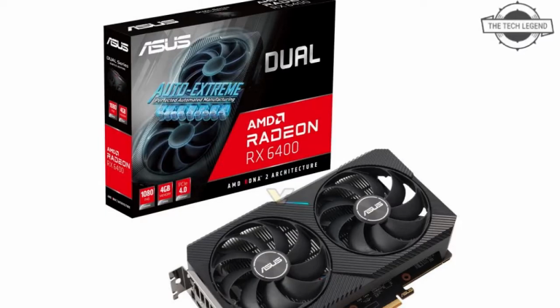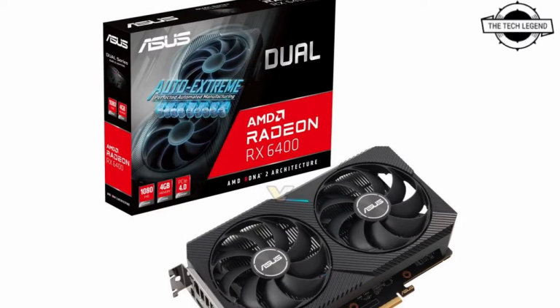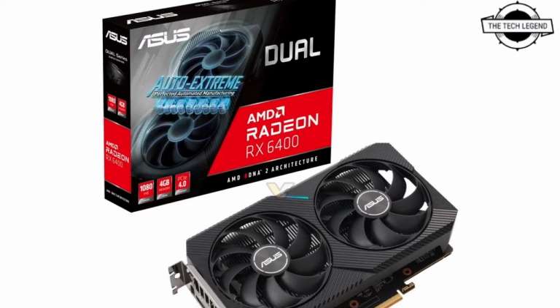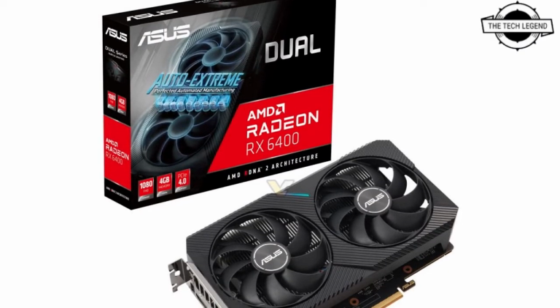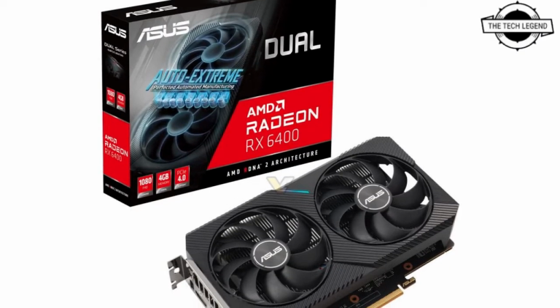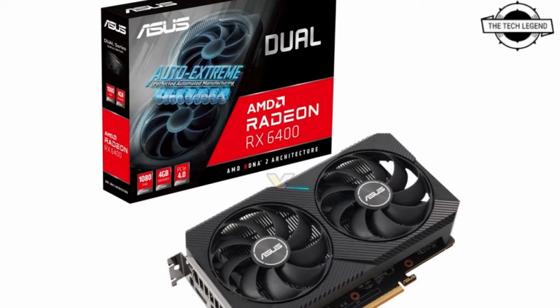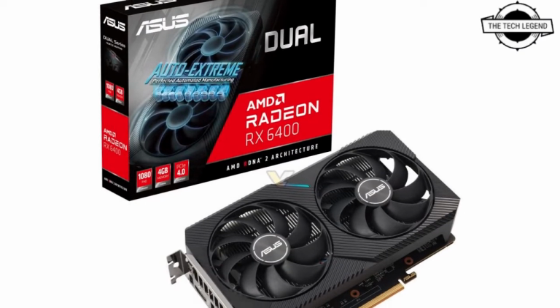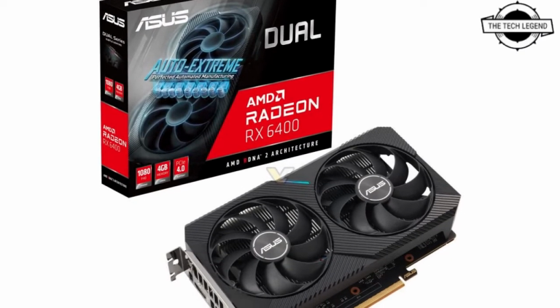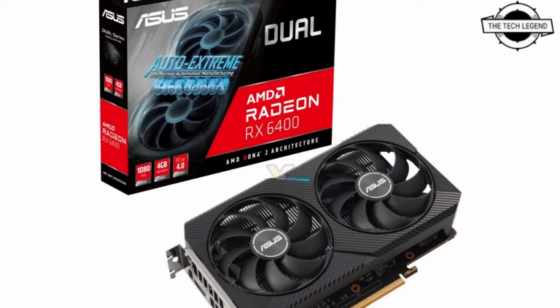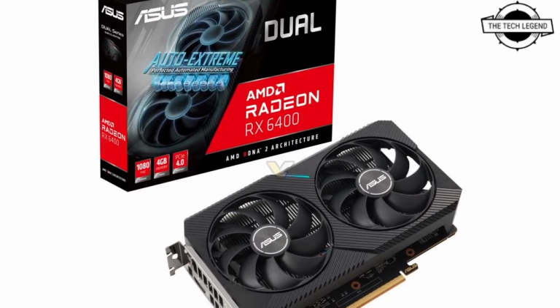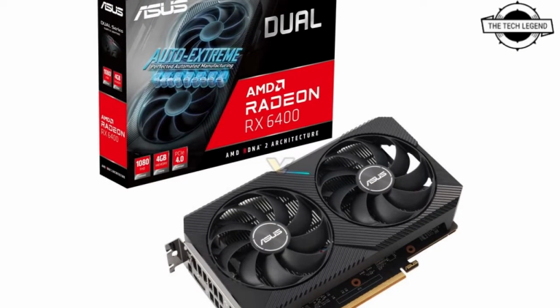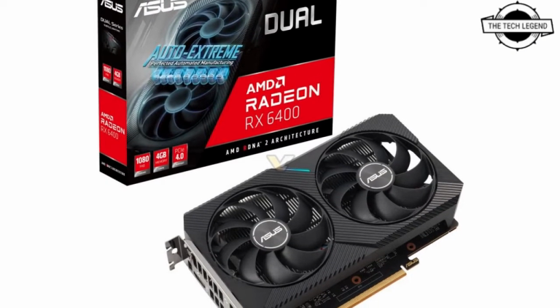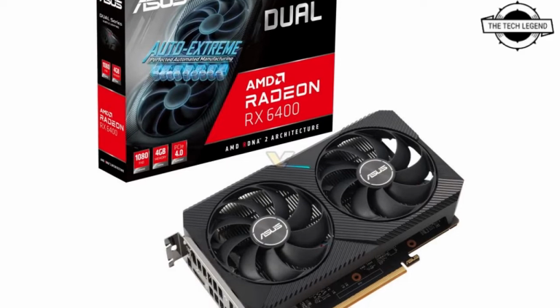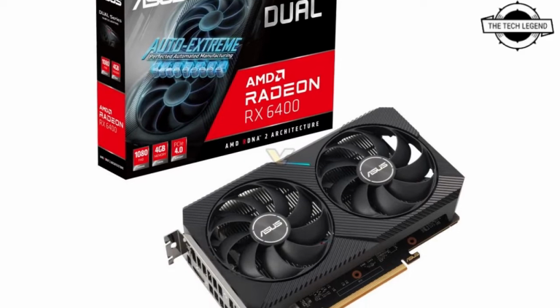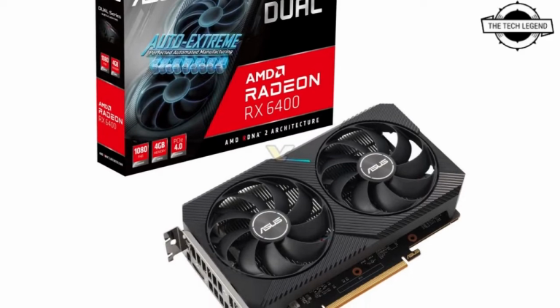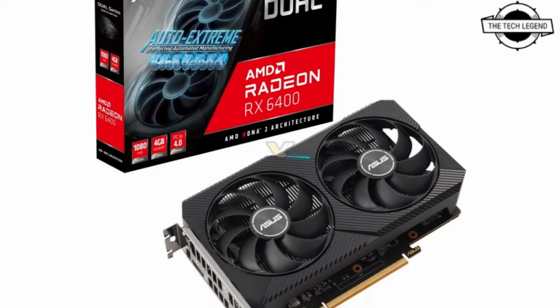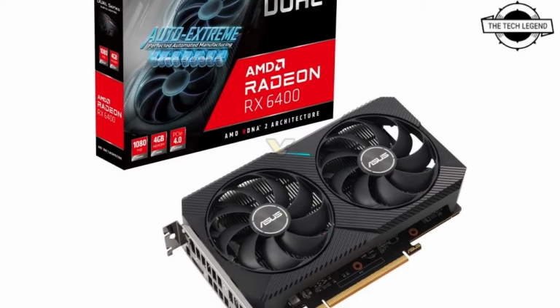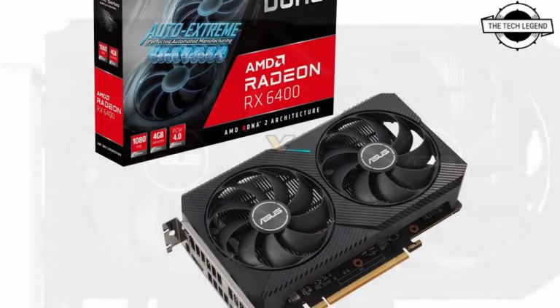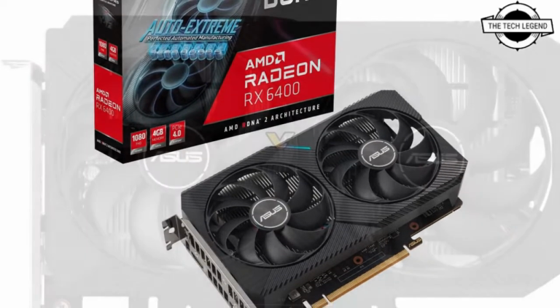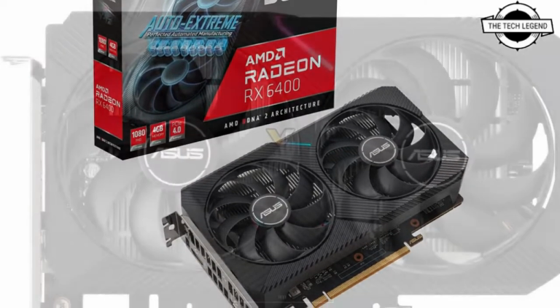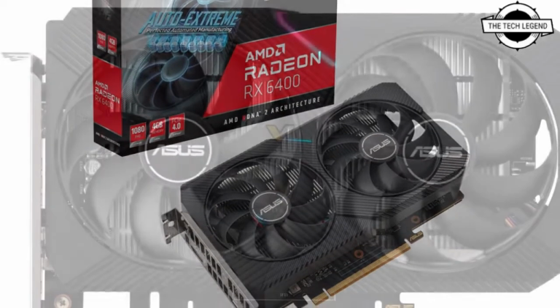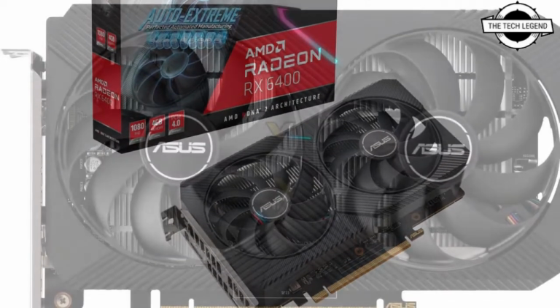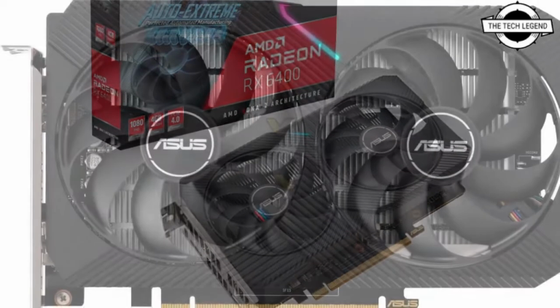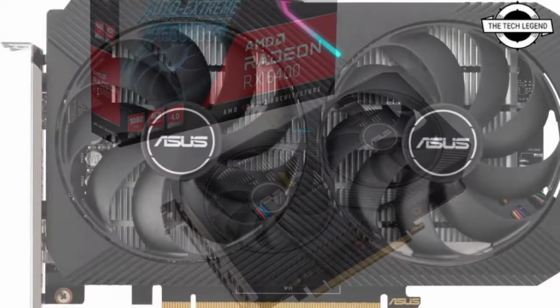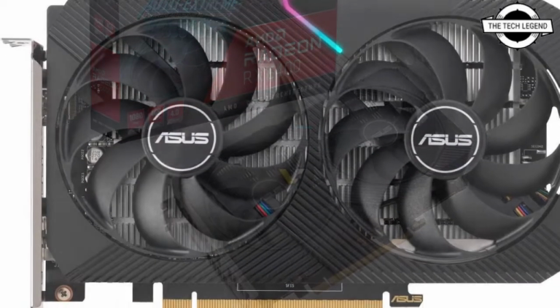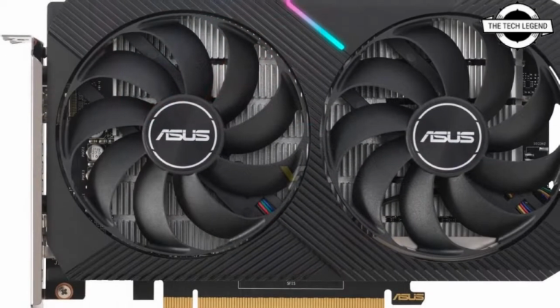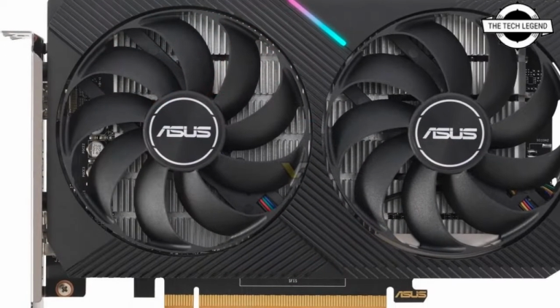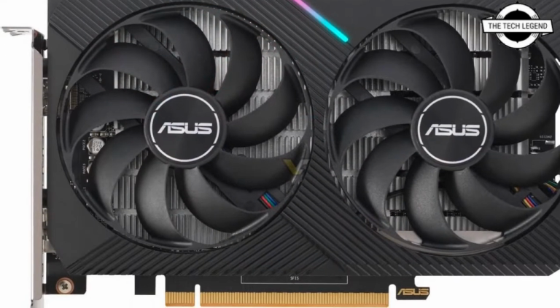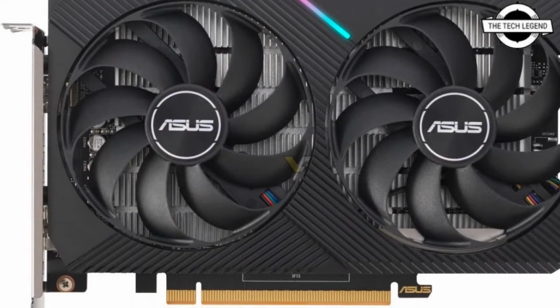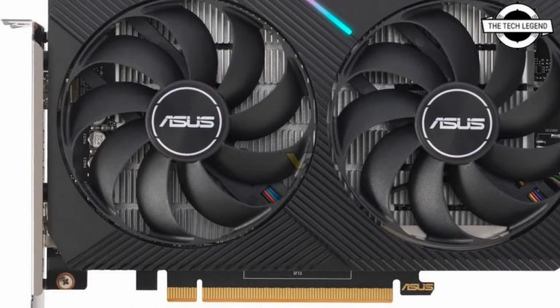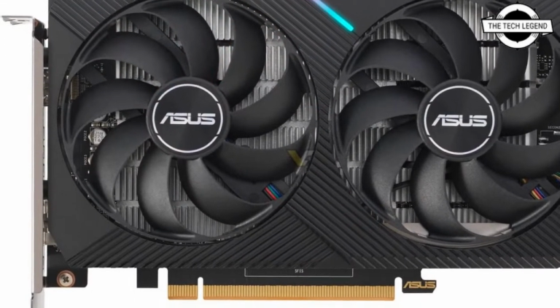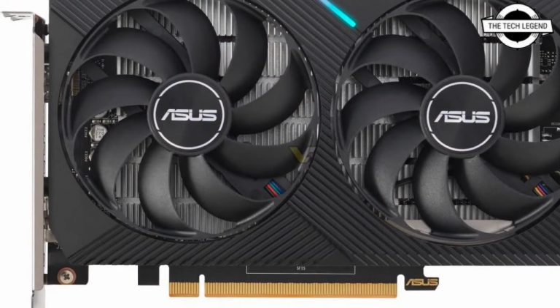Hello friends, welcome to the TechLizzen channel. Today I will talk about the ASUS AMD Radeon RX 6400 graphics card.